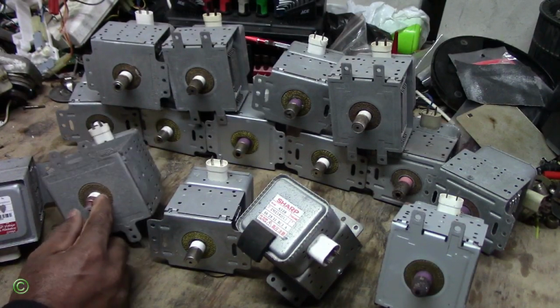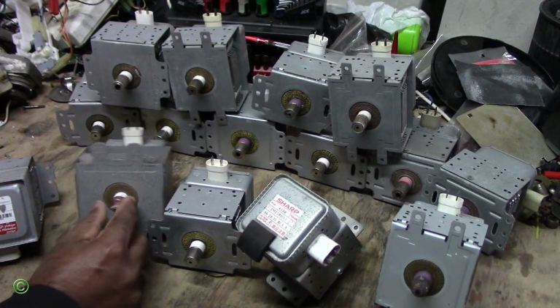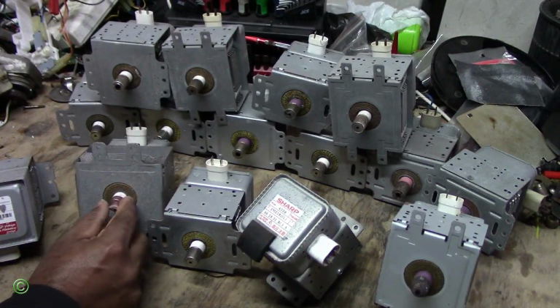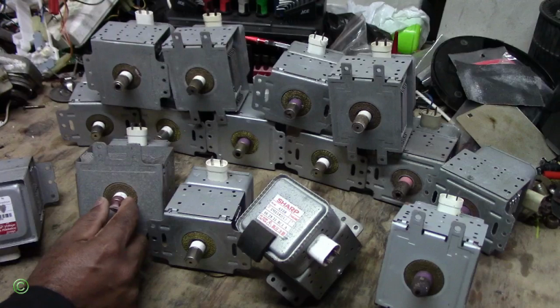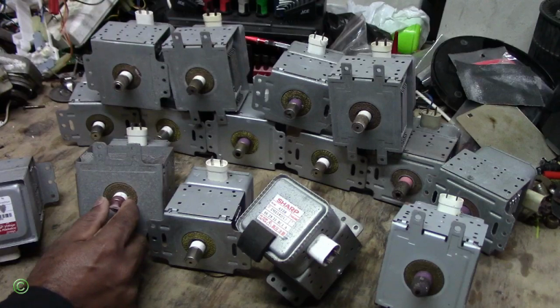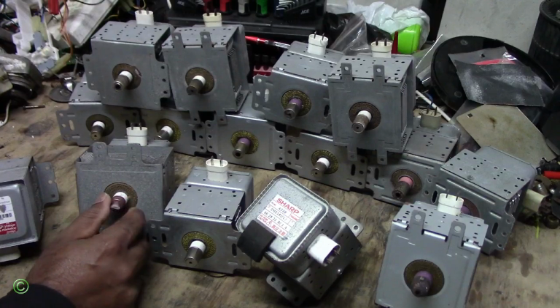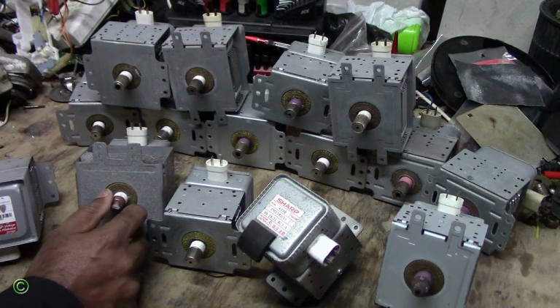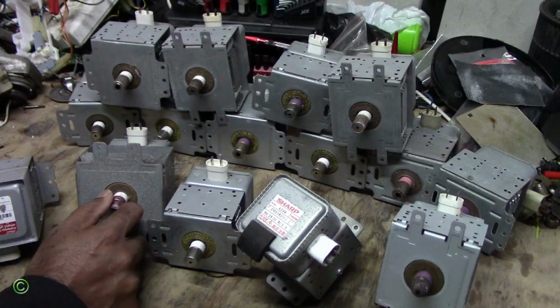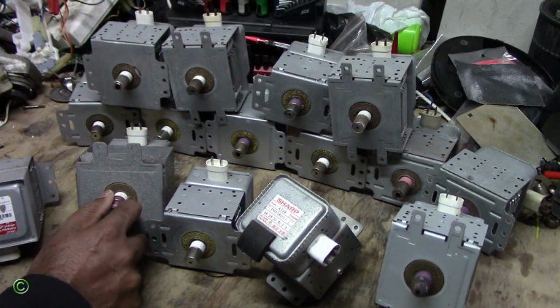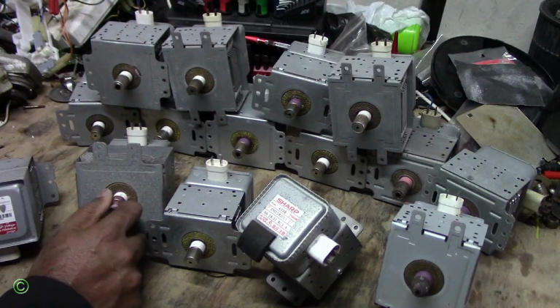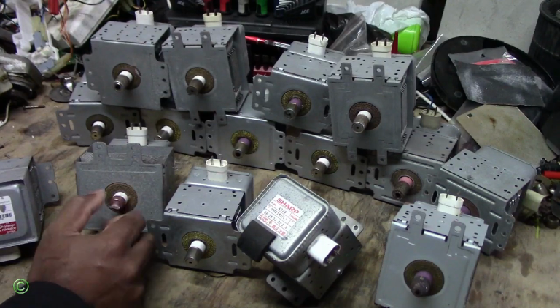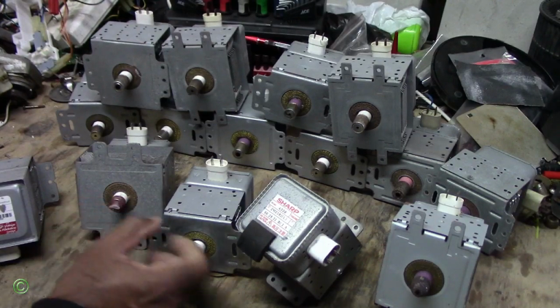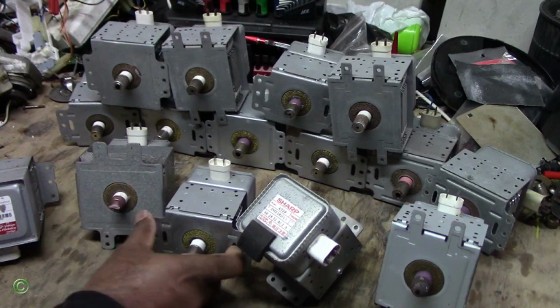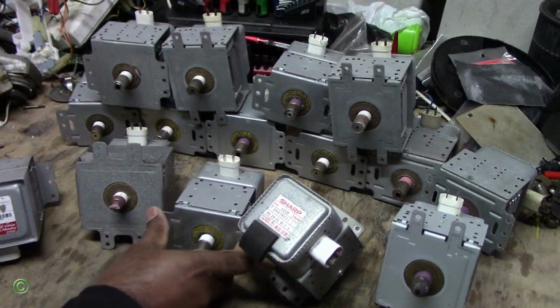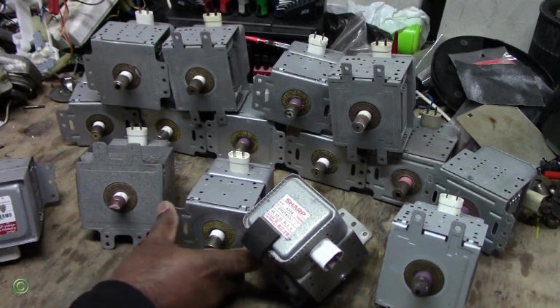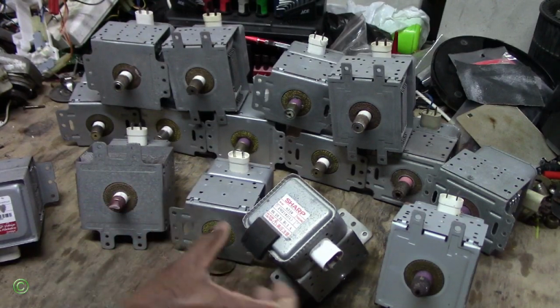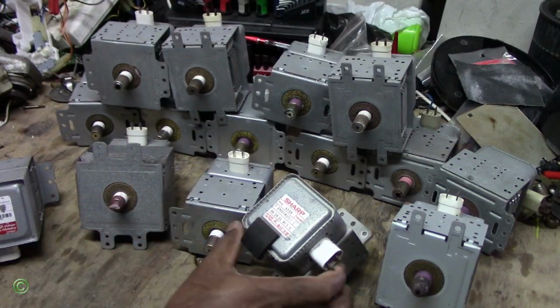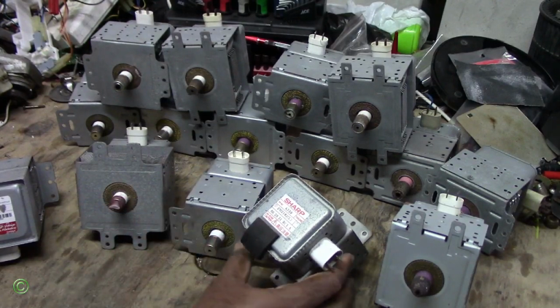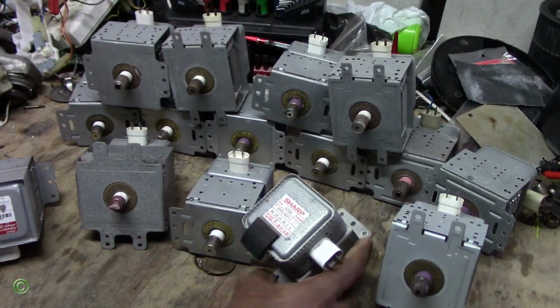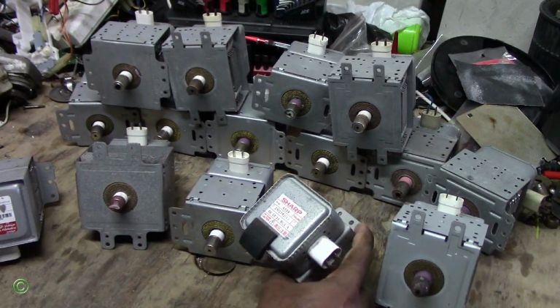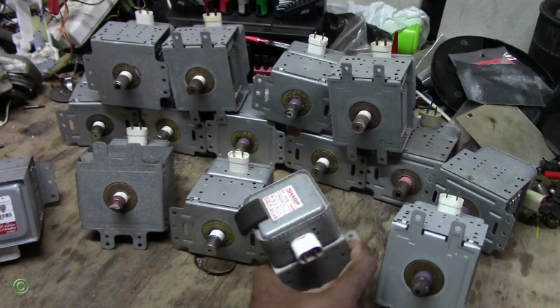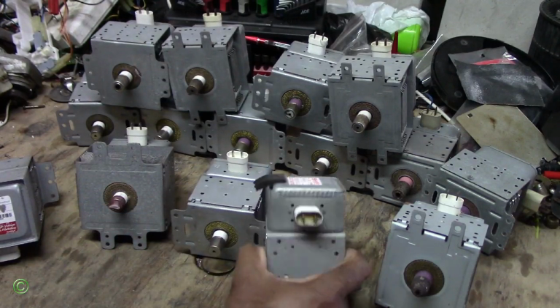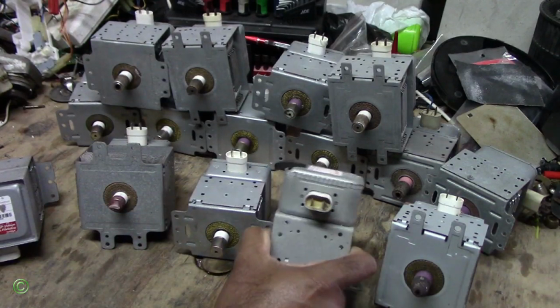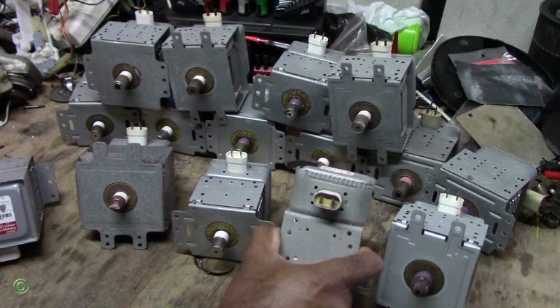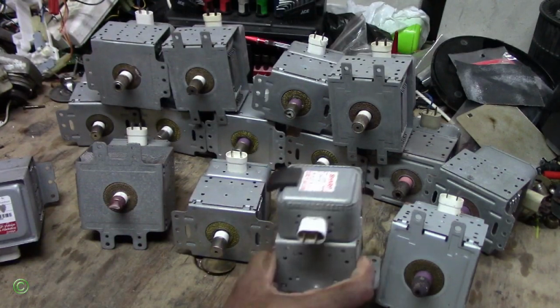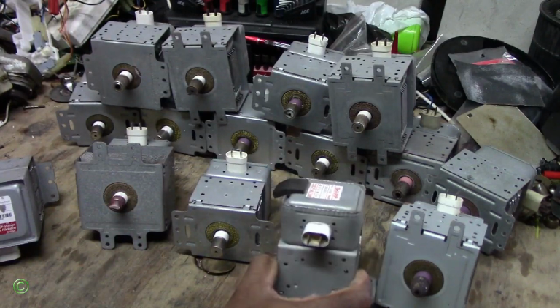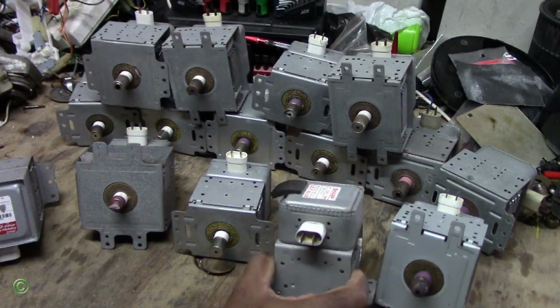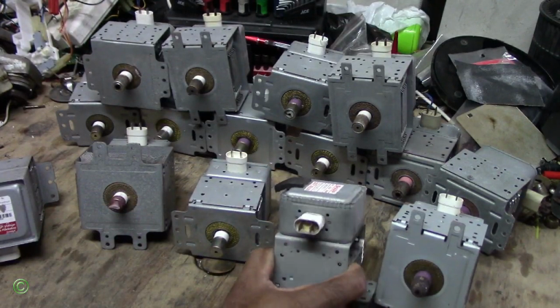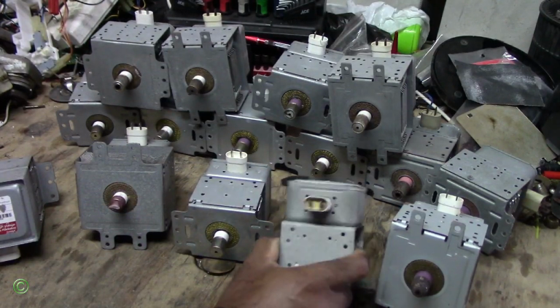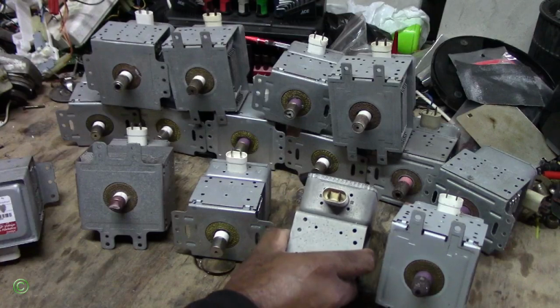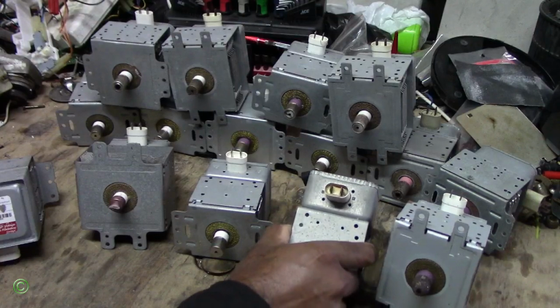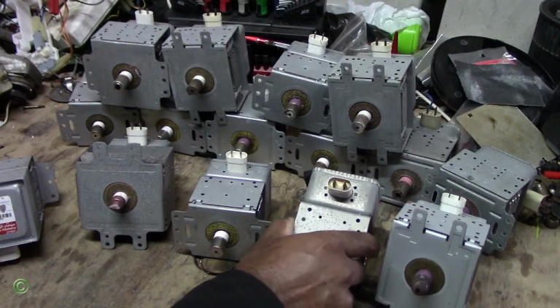It depends on the size and the value of the magnetron.